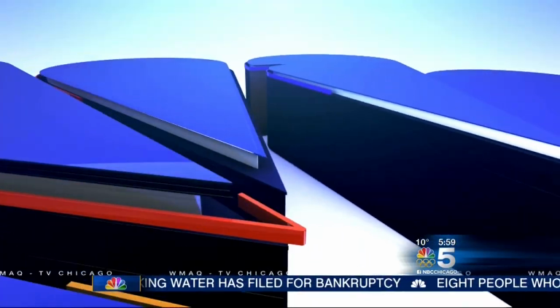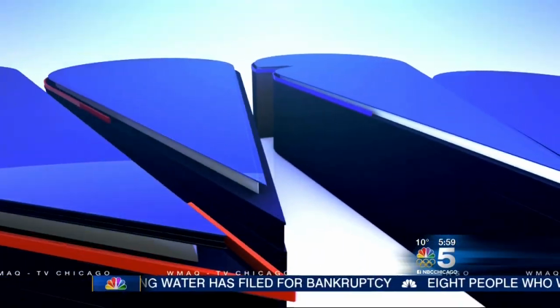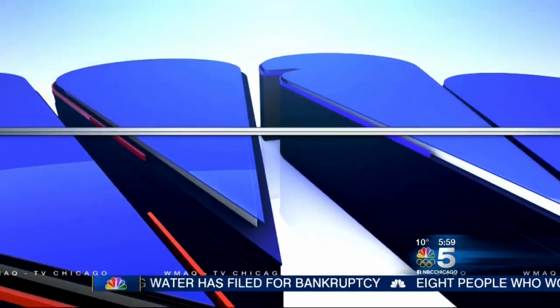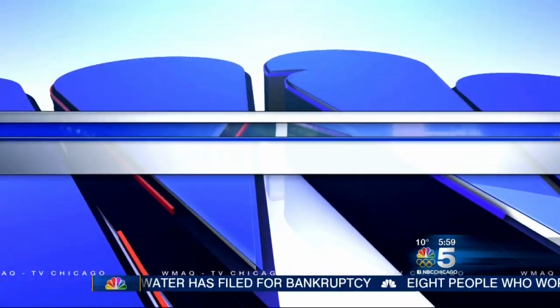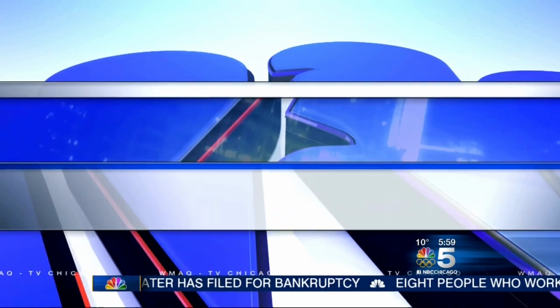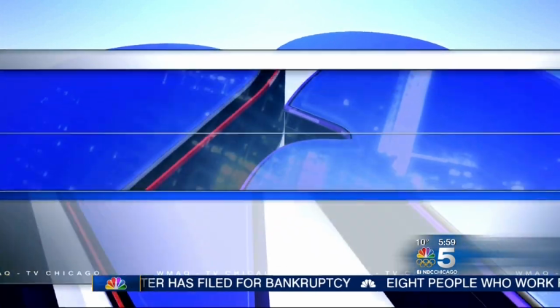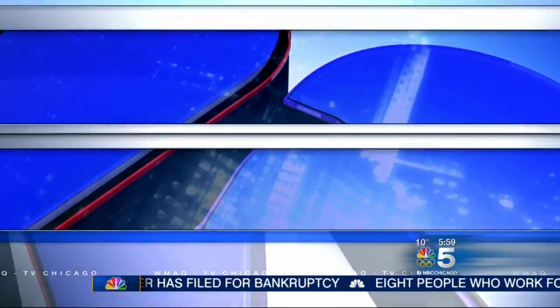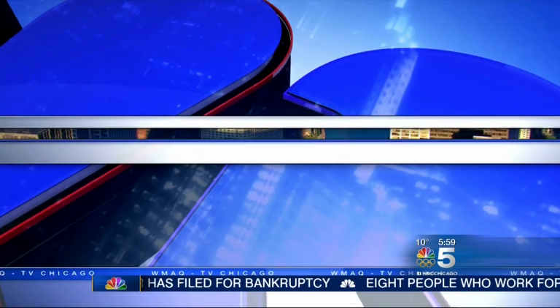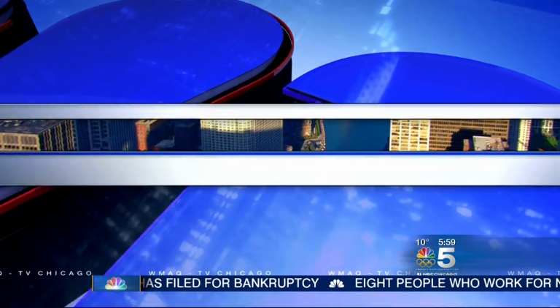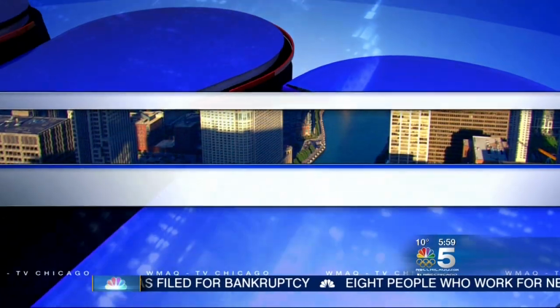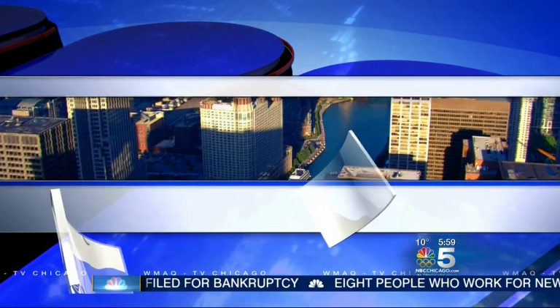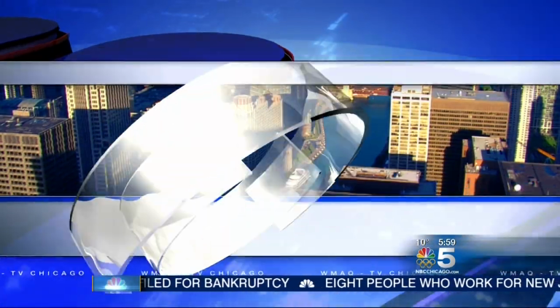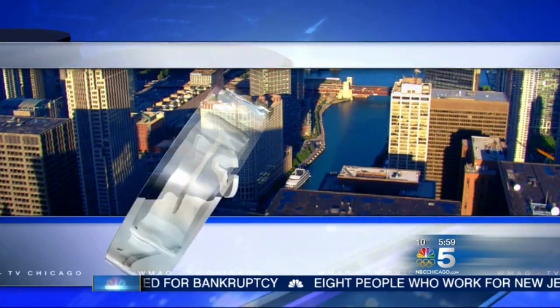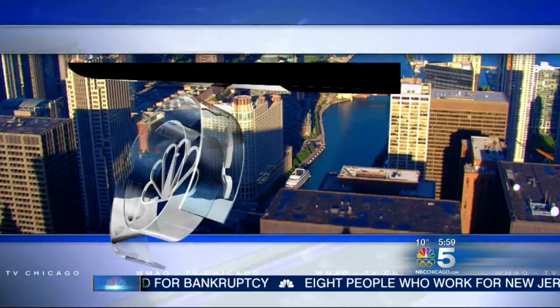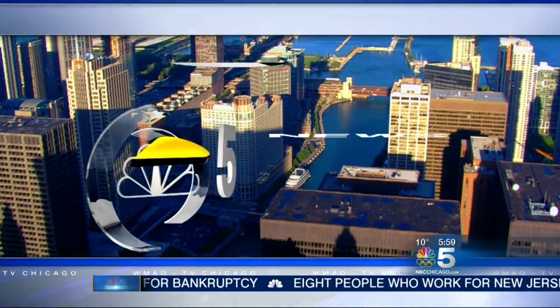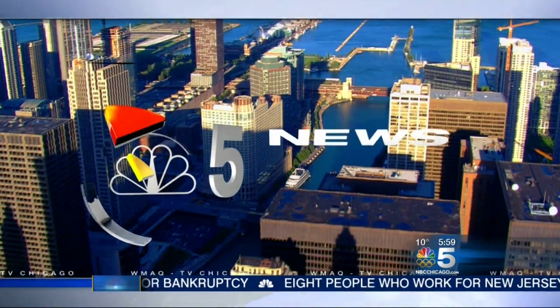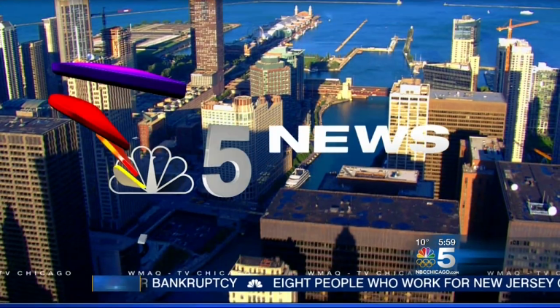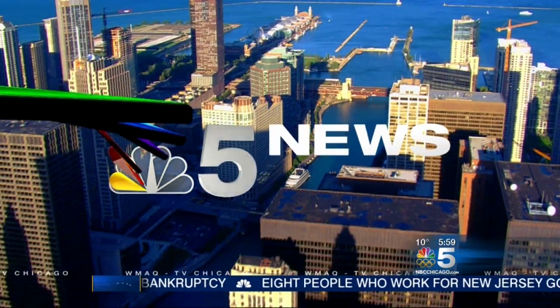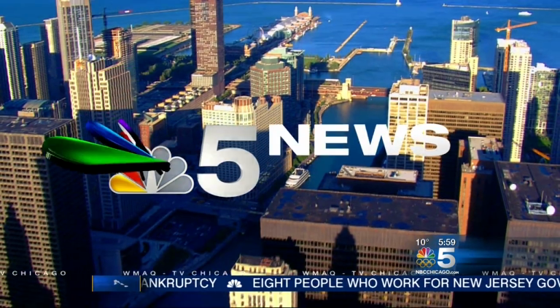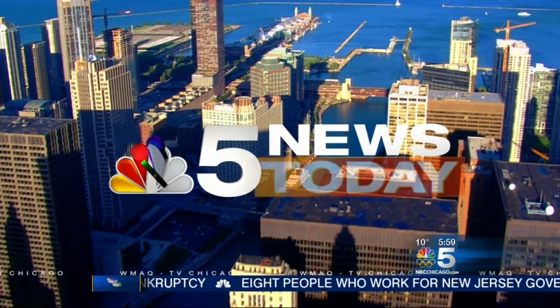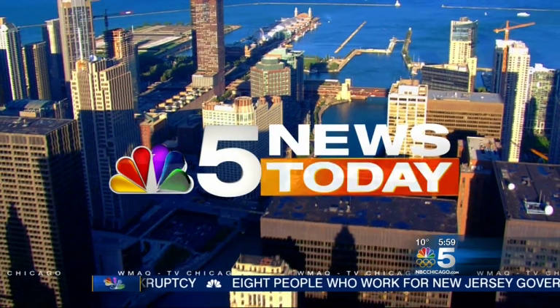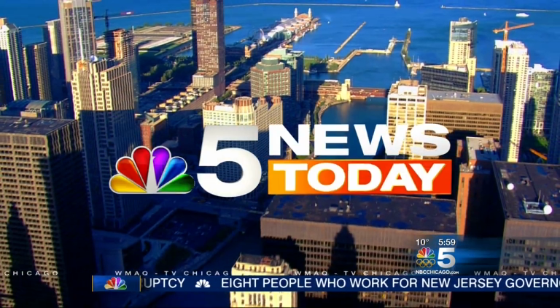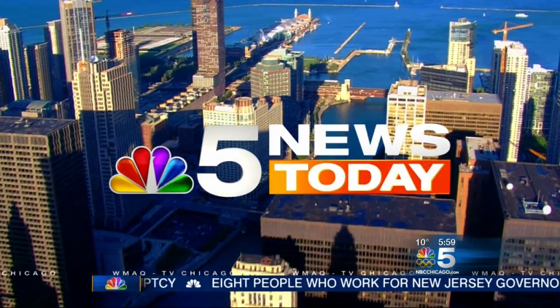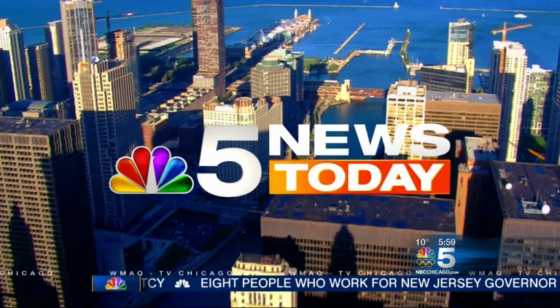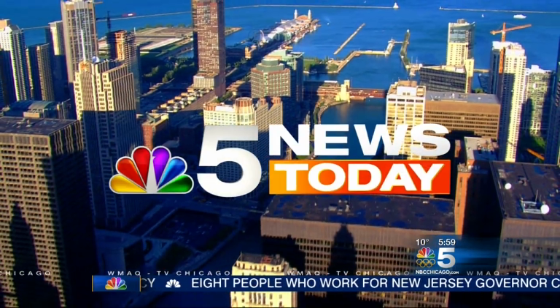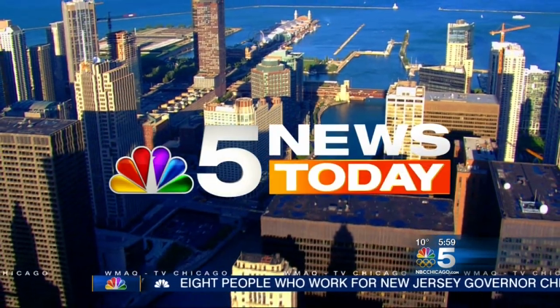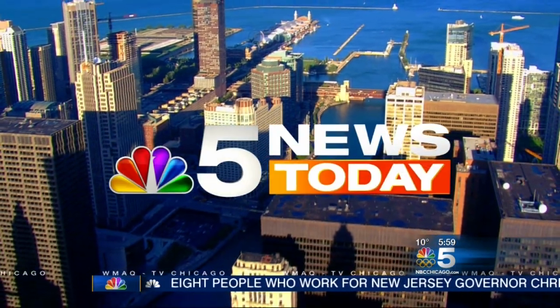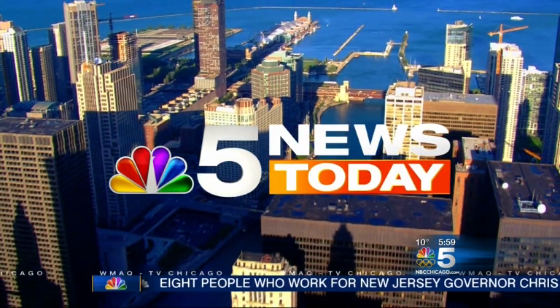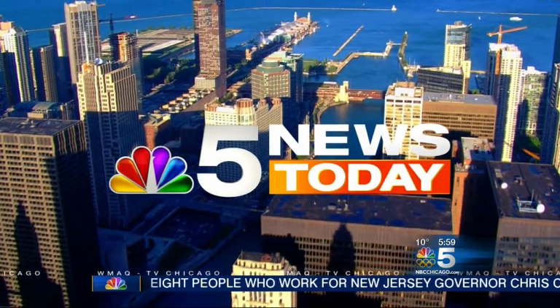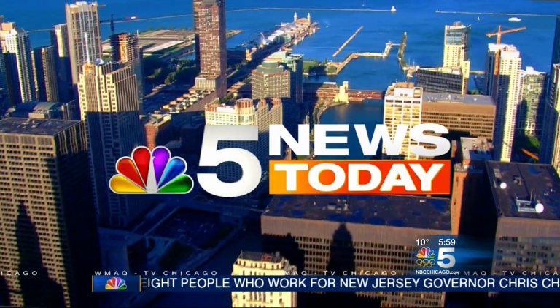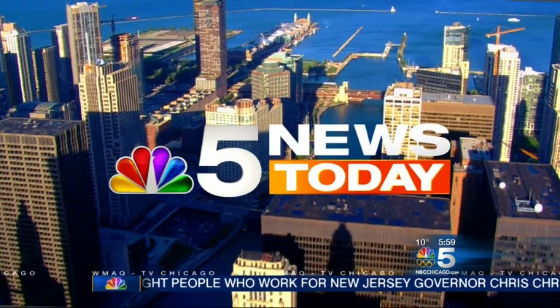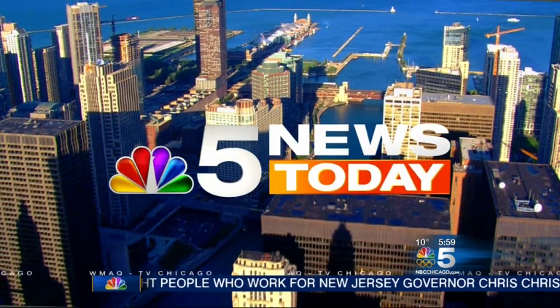Live from NBC5, this is NBC5 News Today at 6.